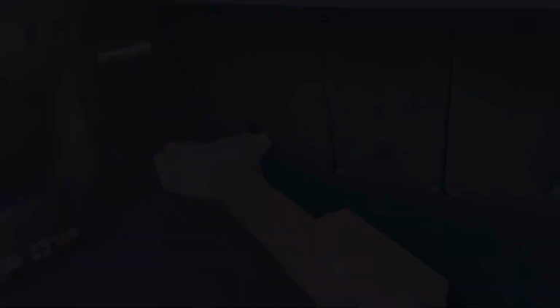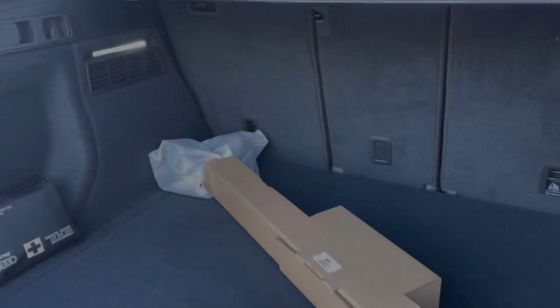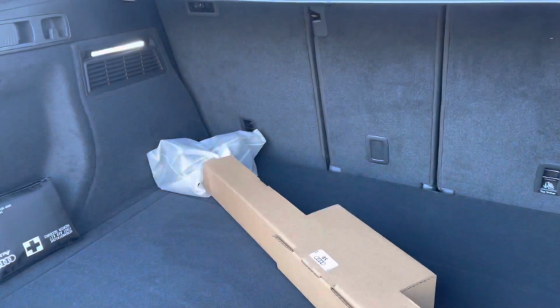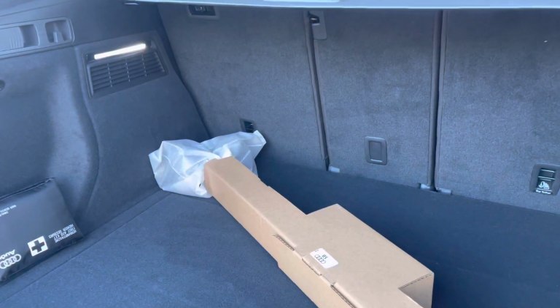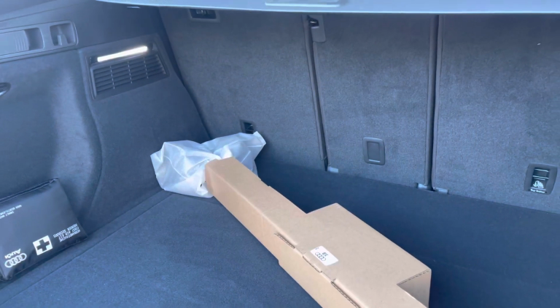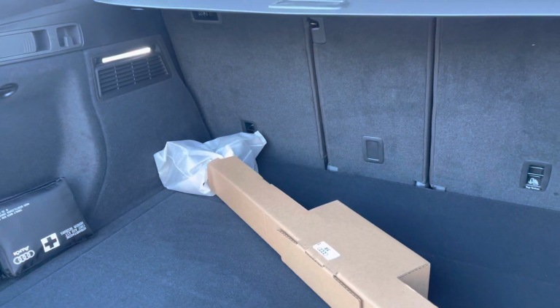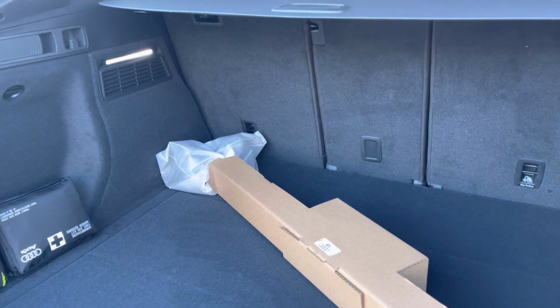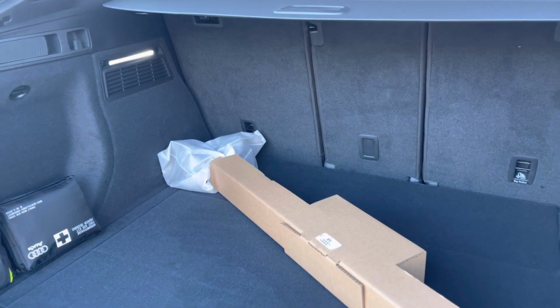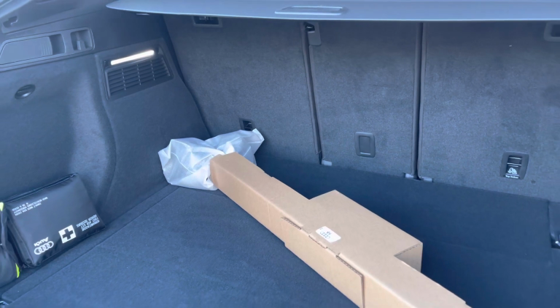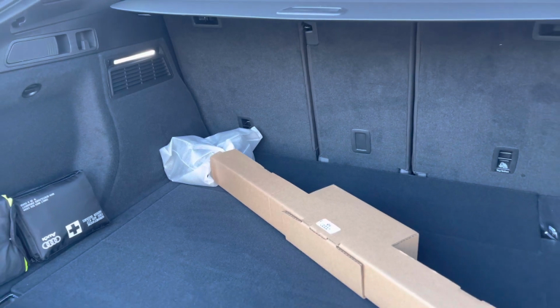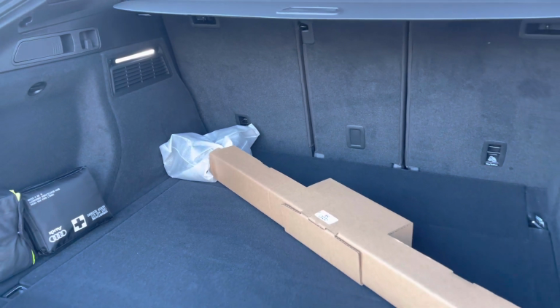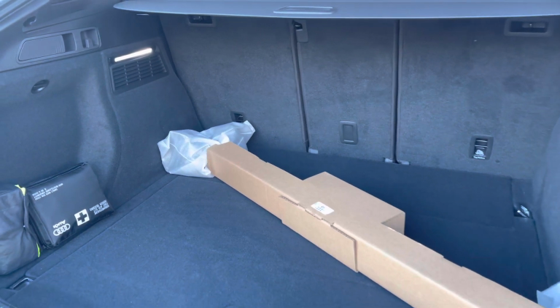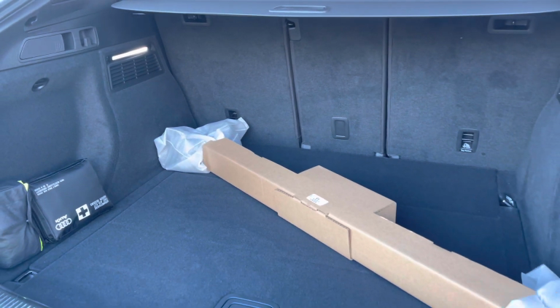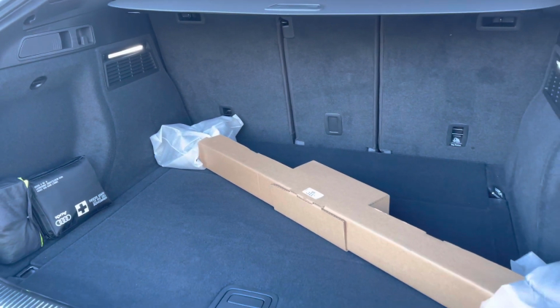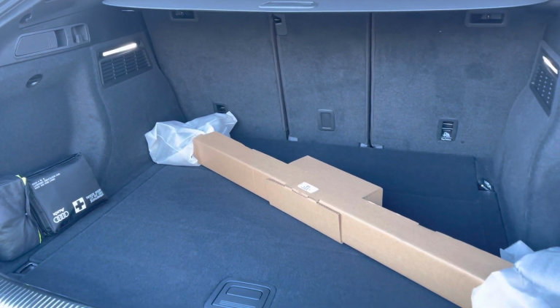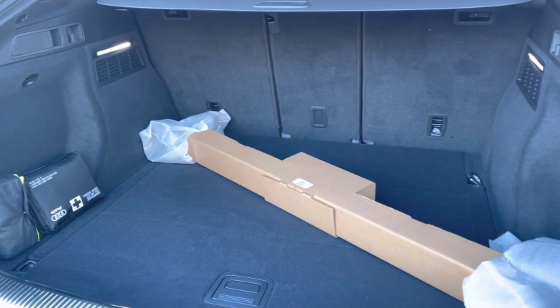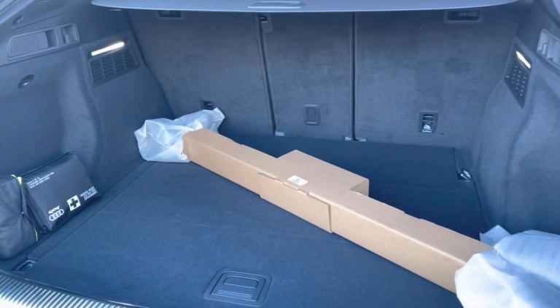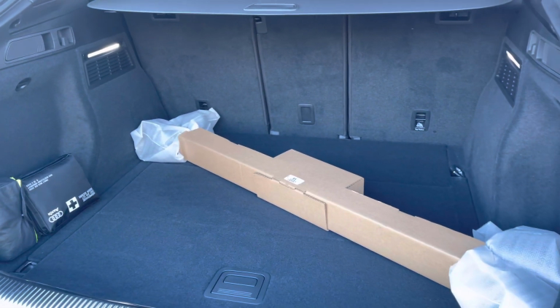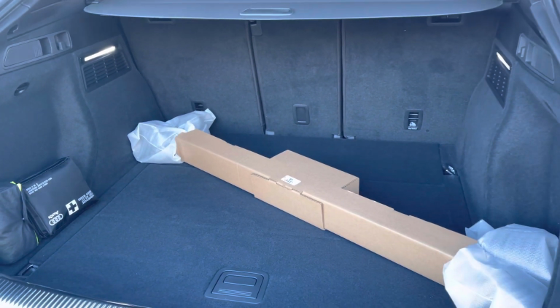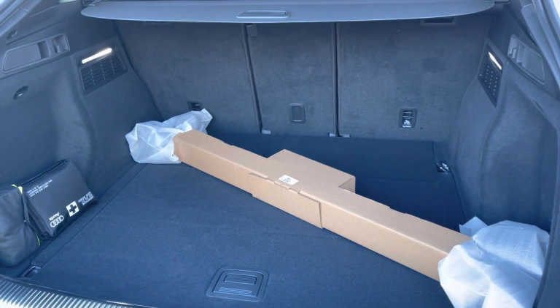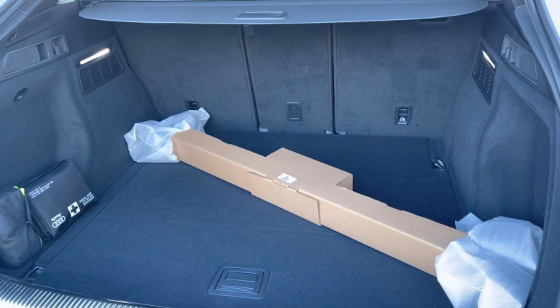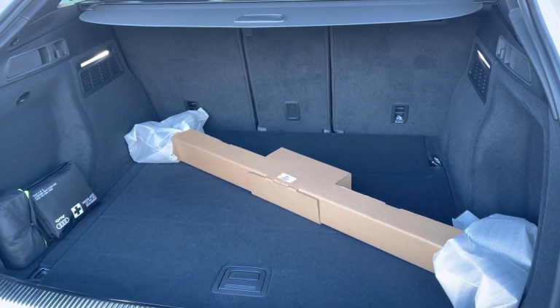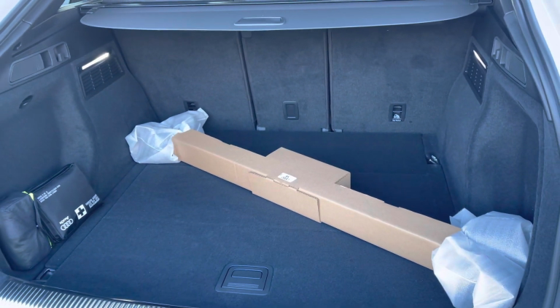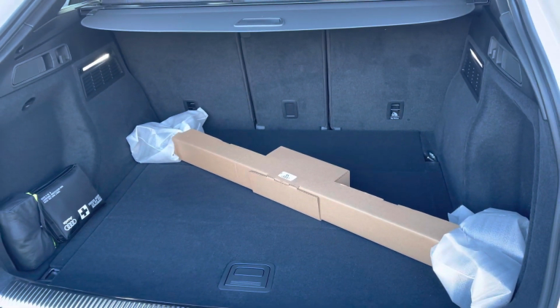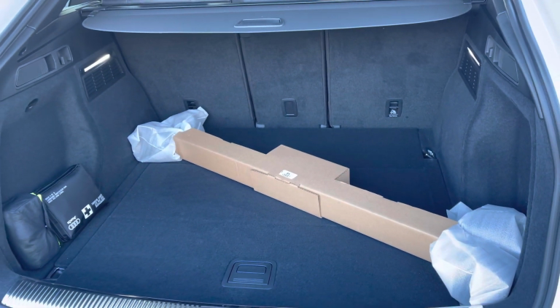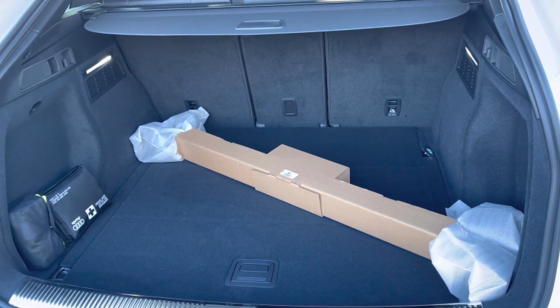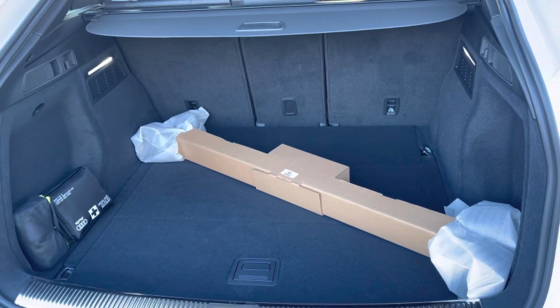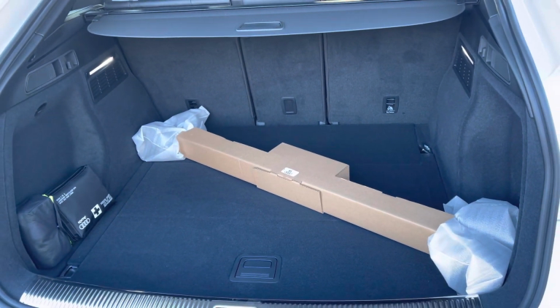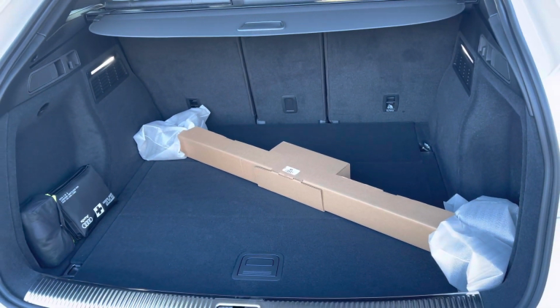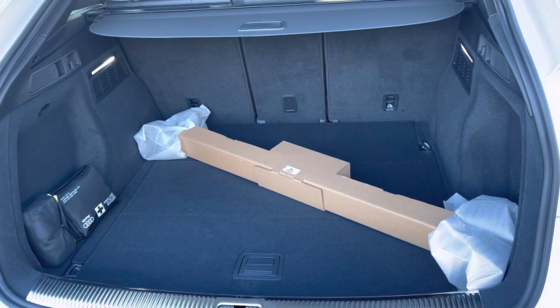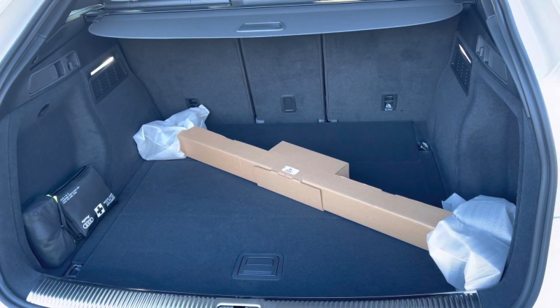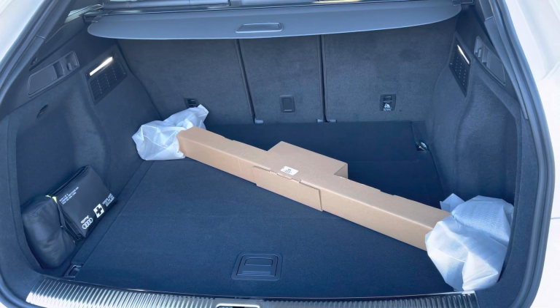Into the boot you've got a very practical amount of boot space — you've got the roof rails in for a size comparison. You'll have no trouble fitting your luggage, shopping or prams in.